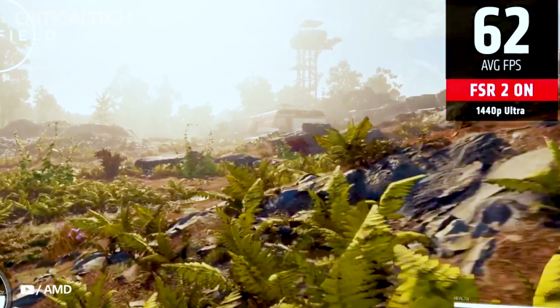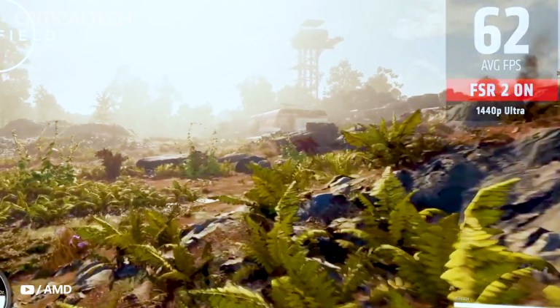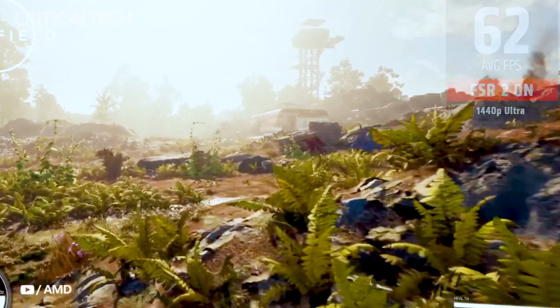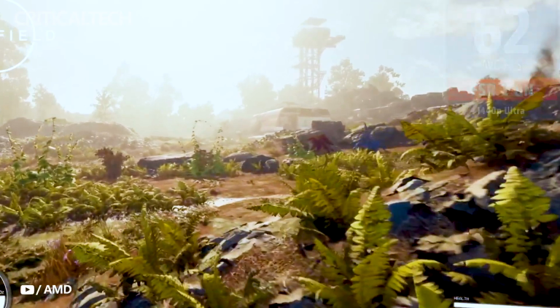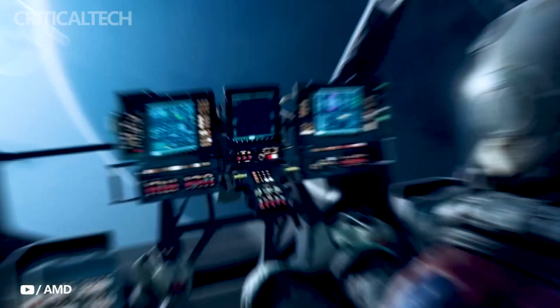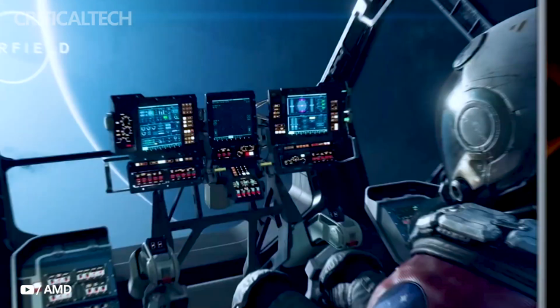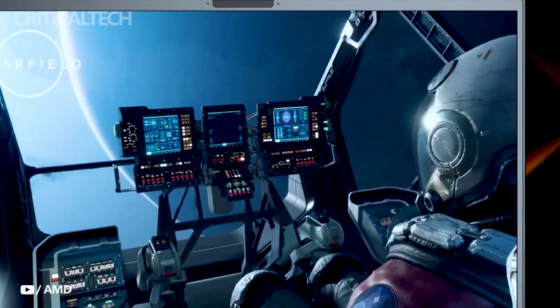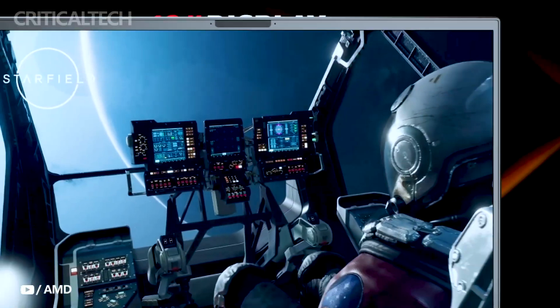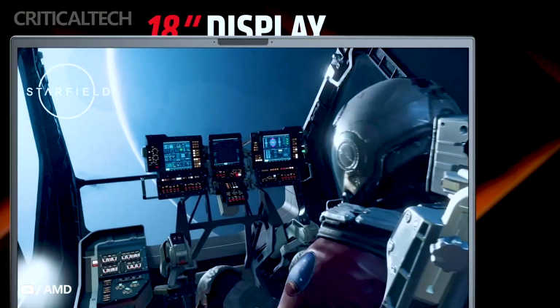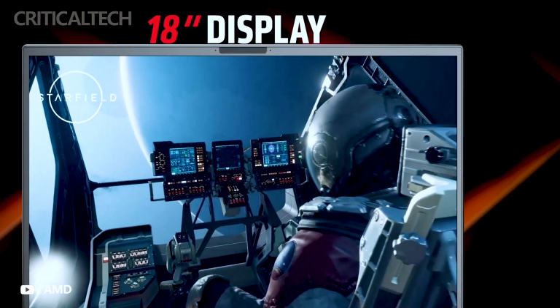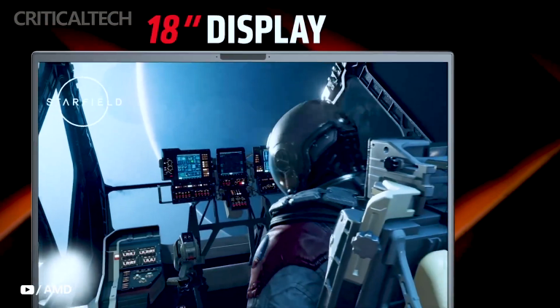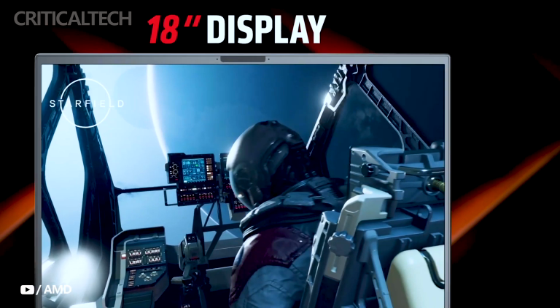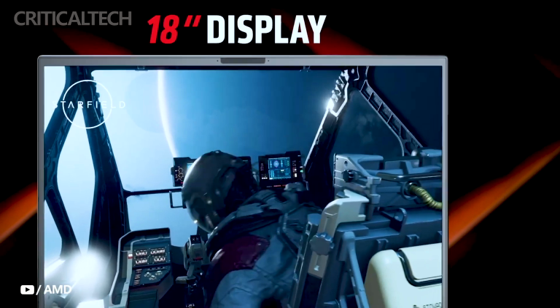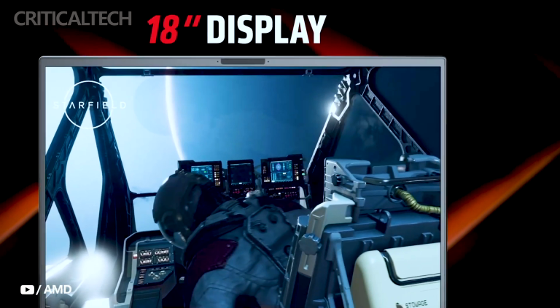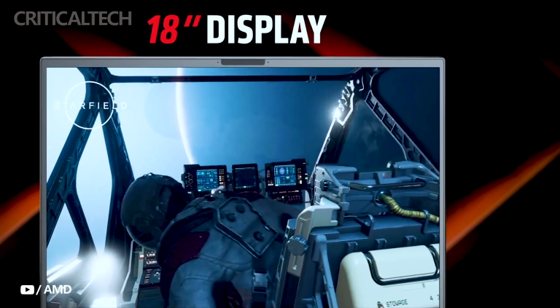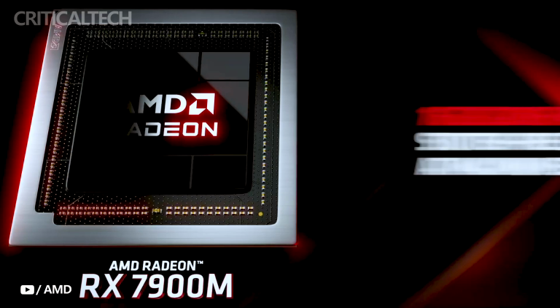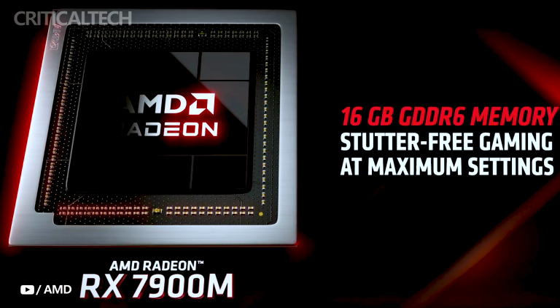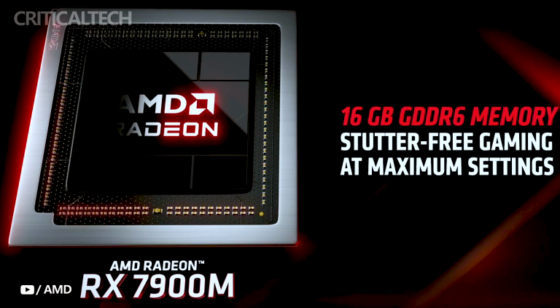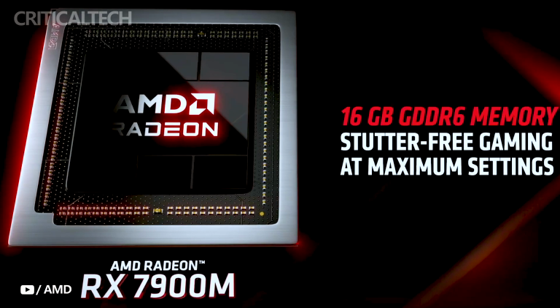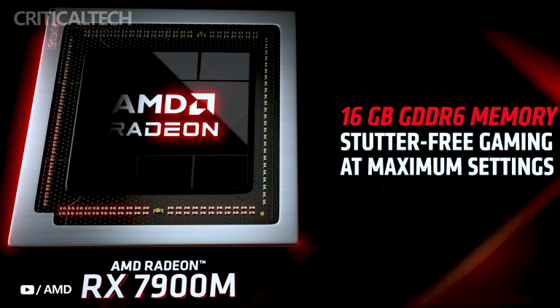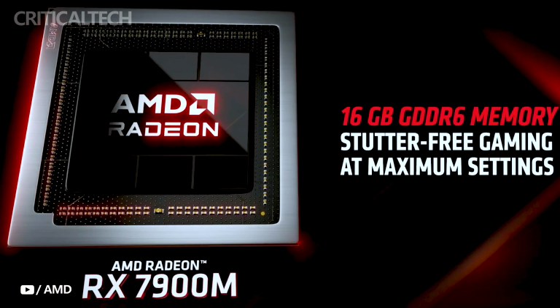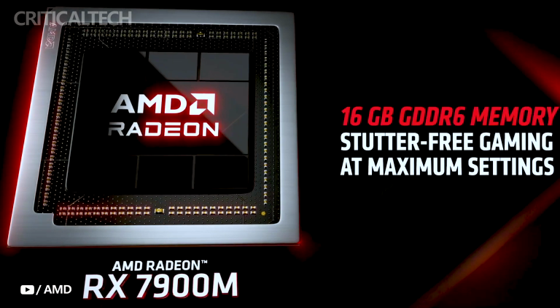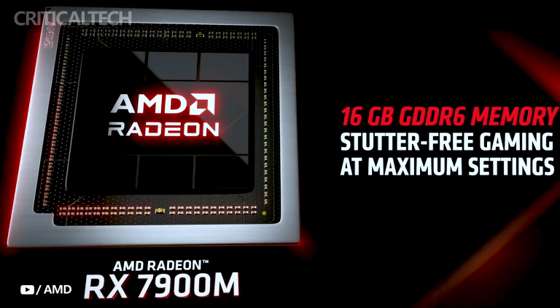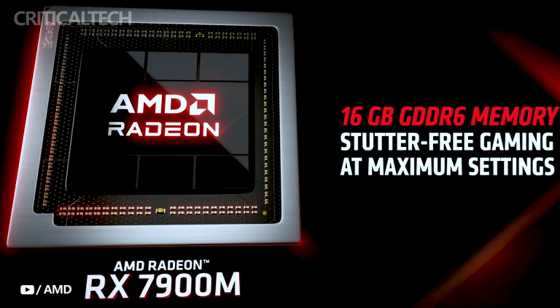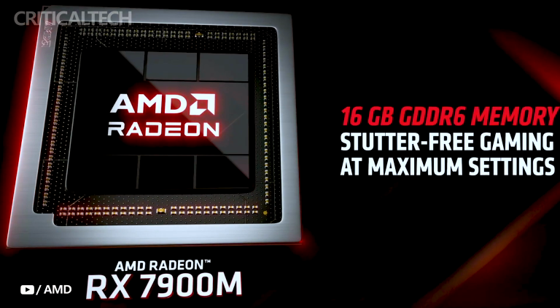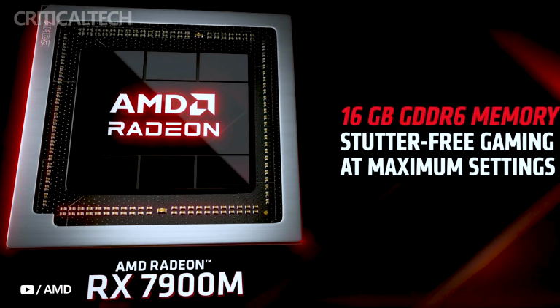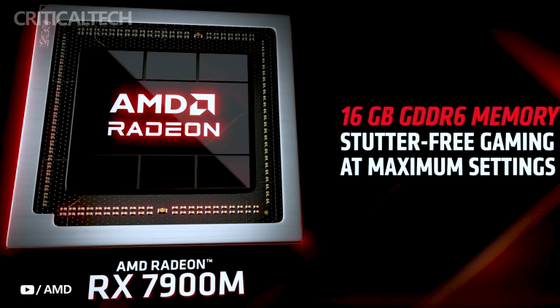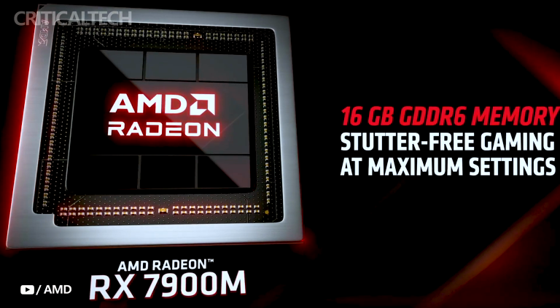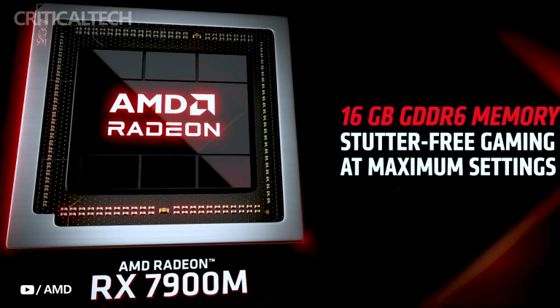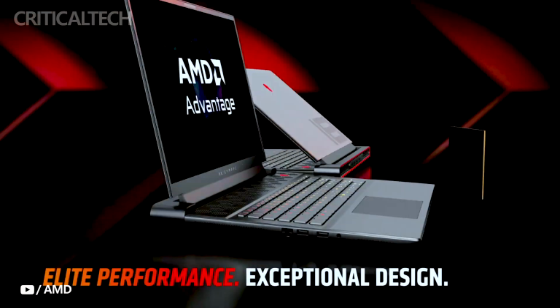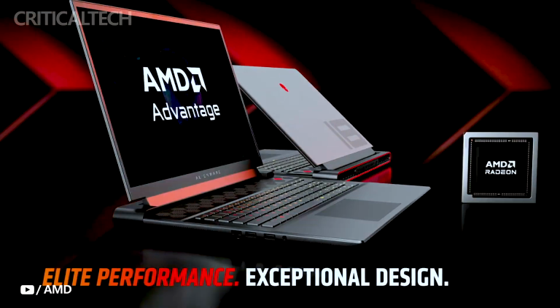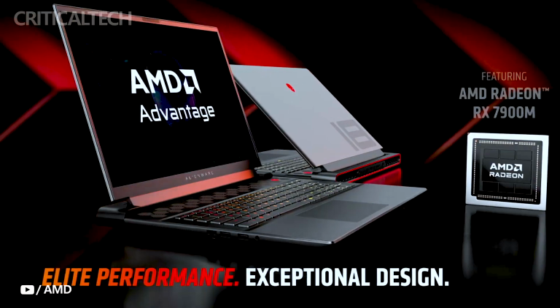Thanks for watching! What do you think about the new laptop? Write your opinion in the comments, have a nice day and good luck!